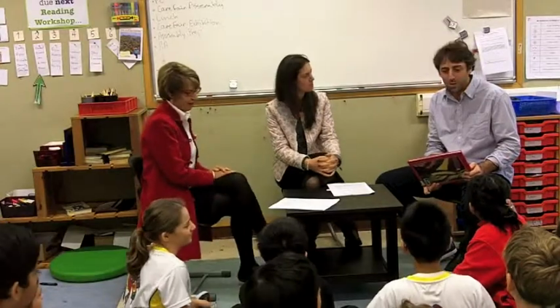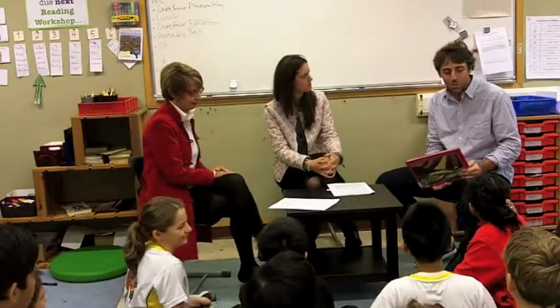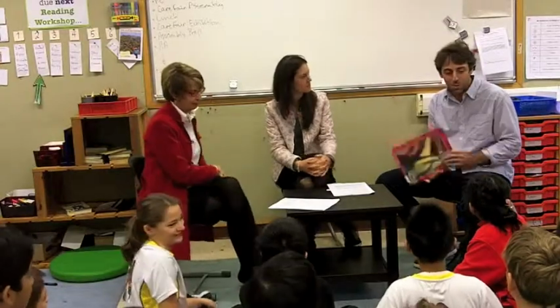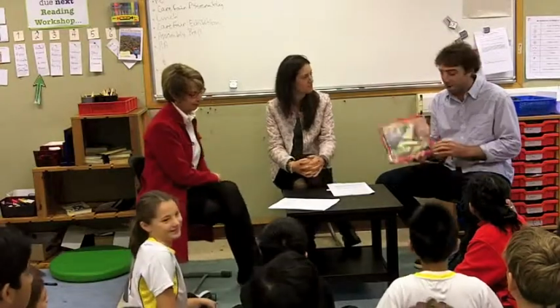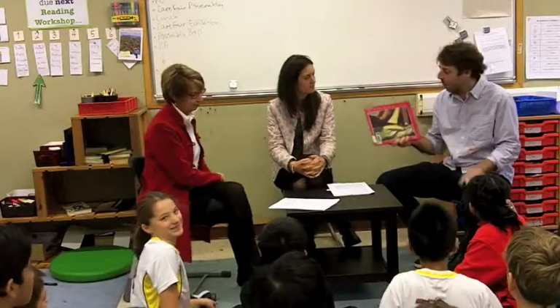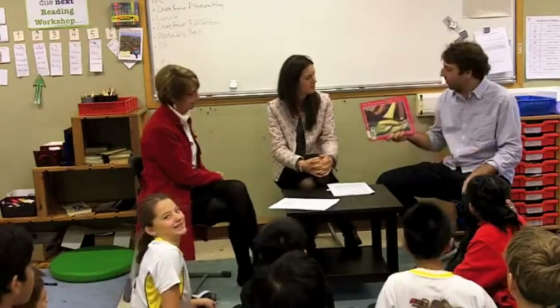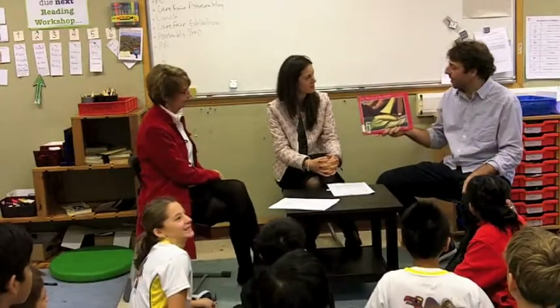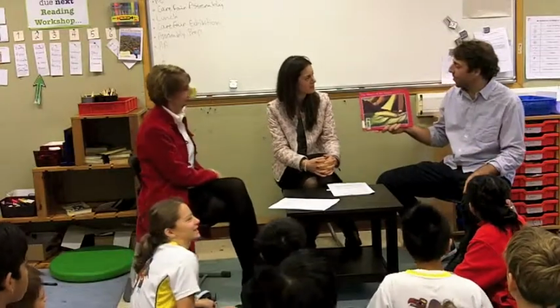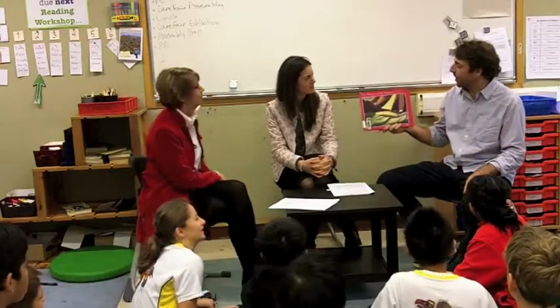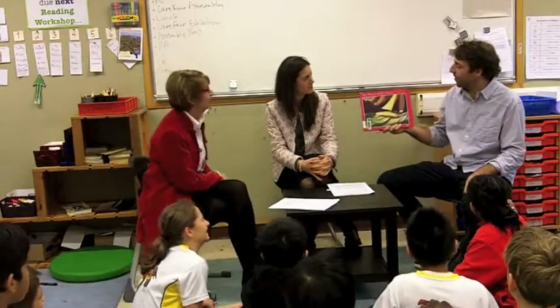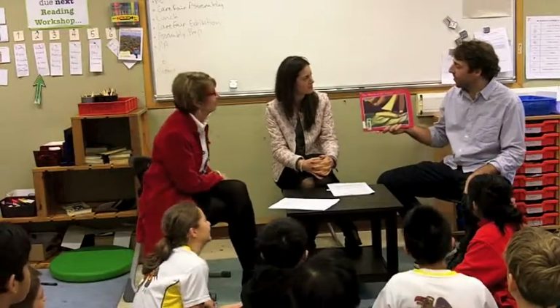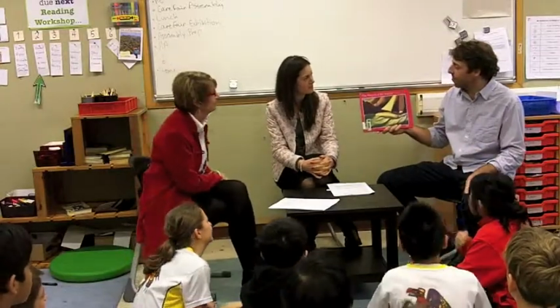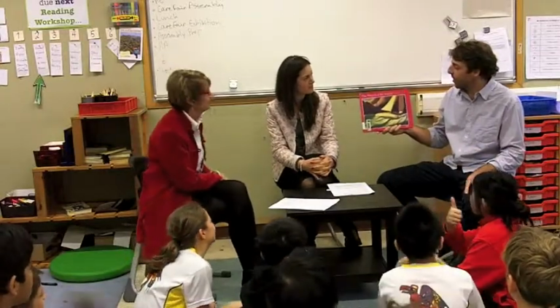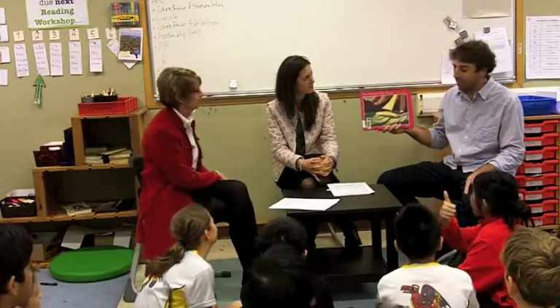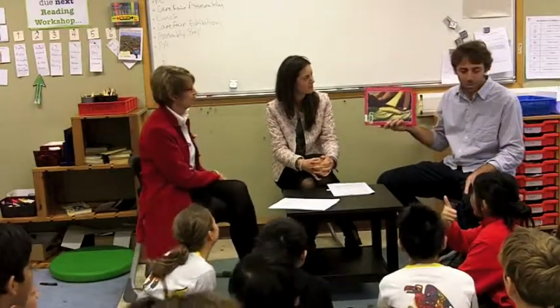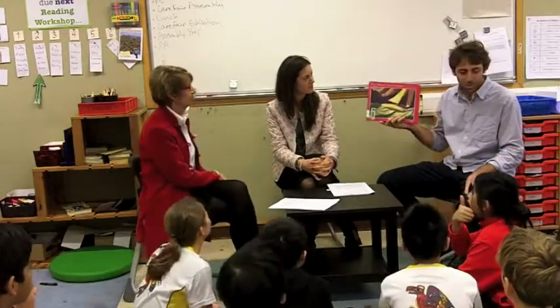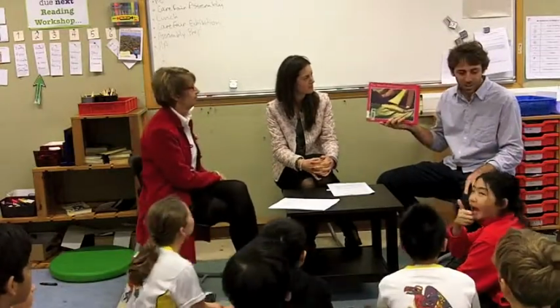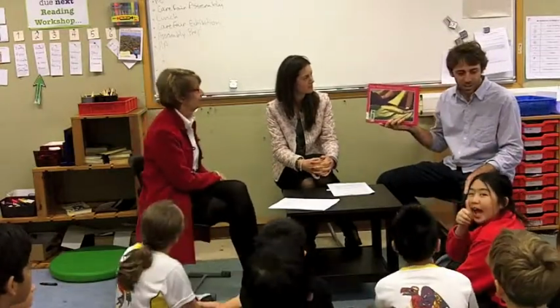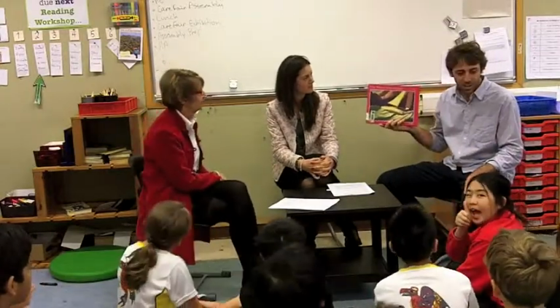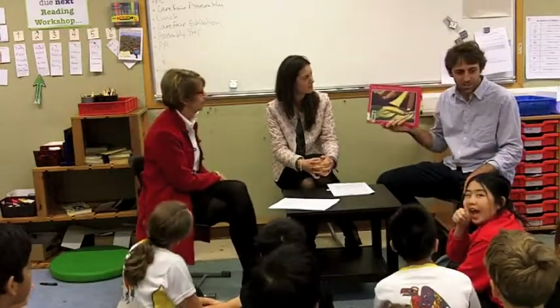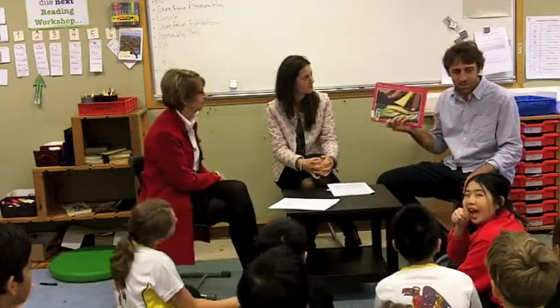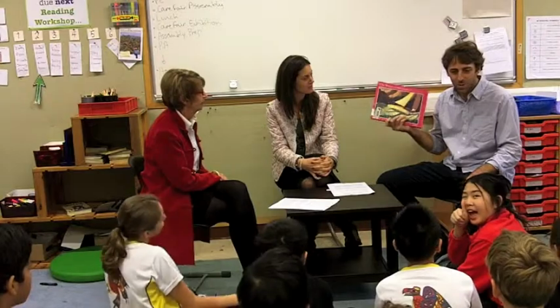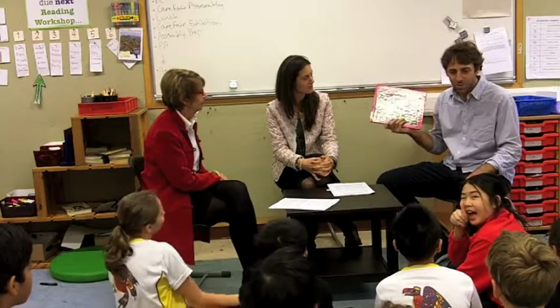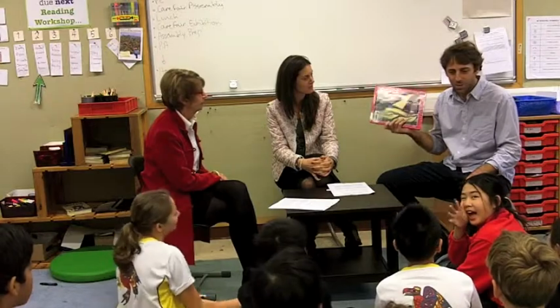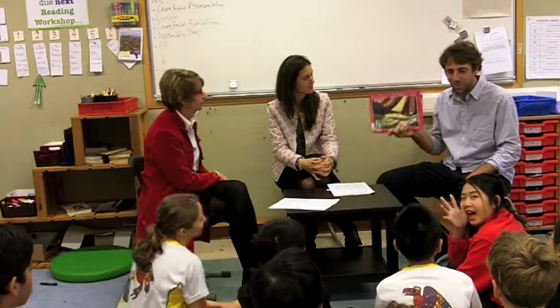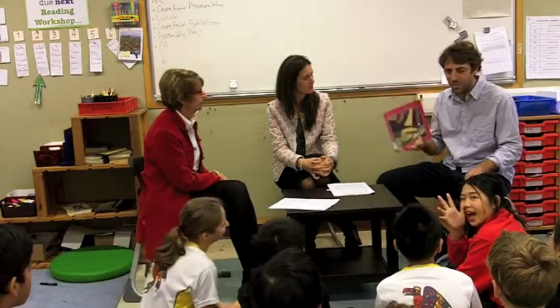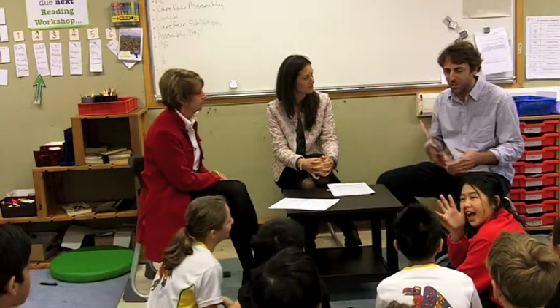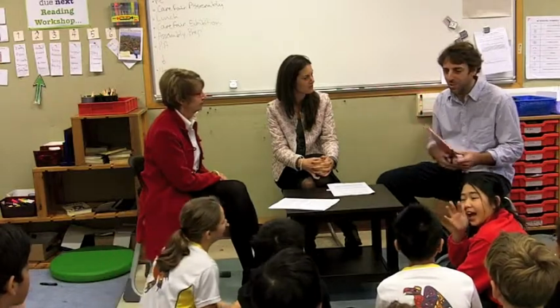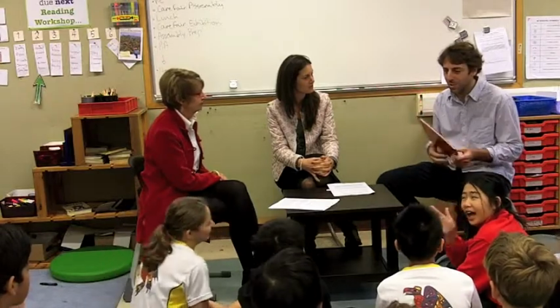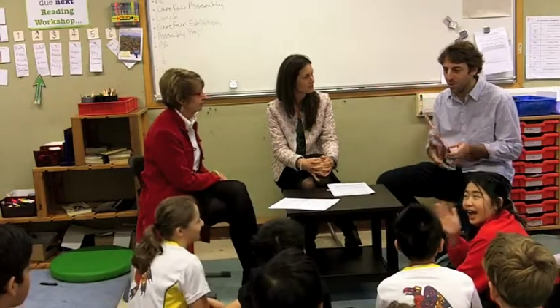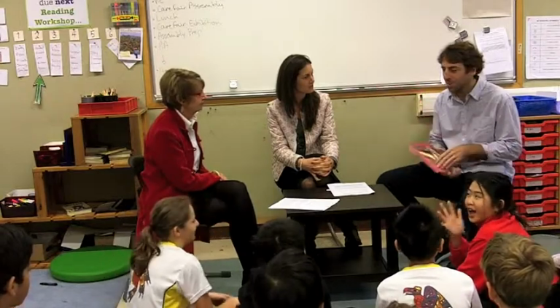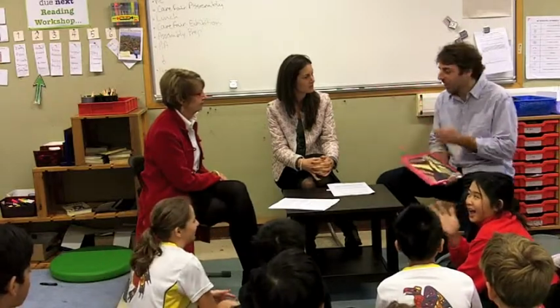We are reading The Wreck of the Zephyr by Chris Van Allsburg. The students have read this book already, so they know all about it.